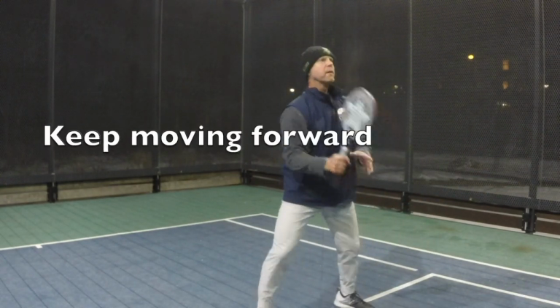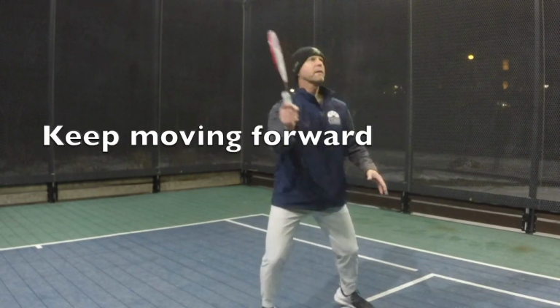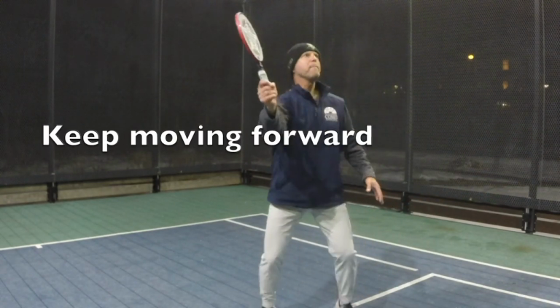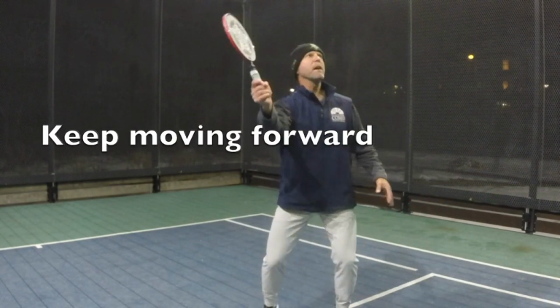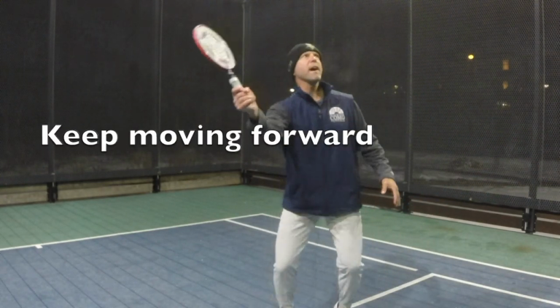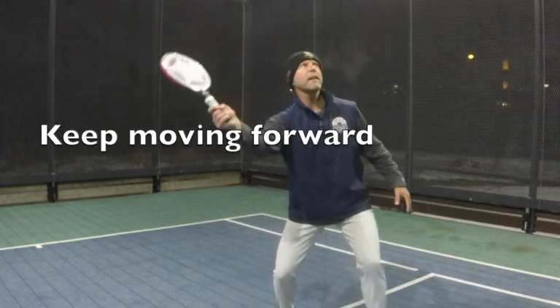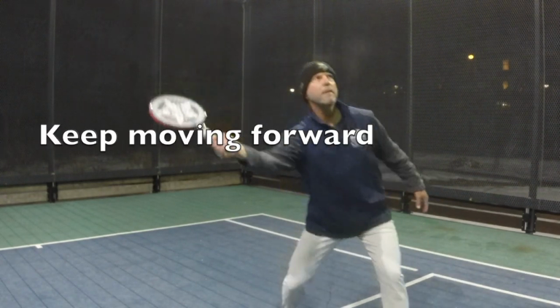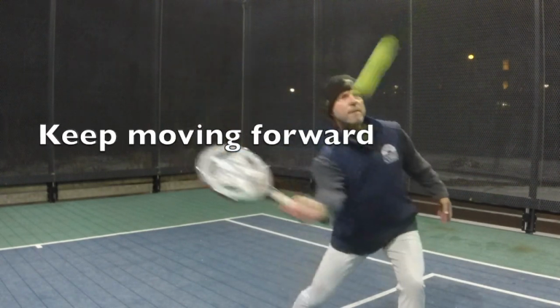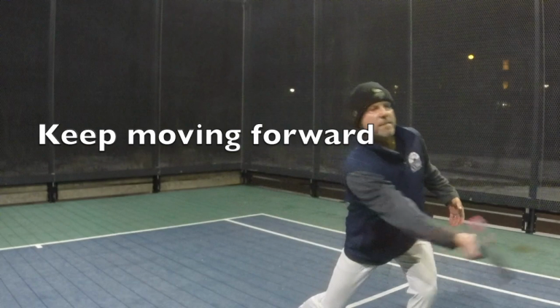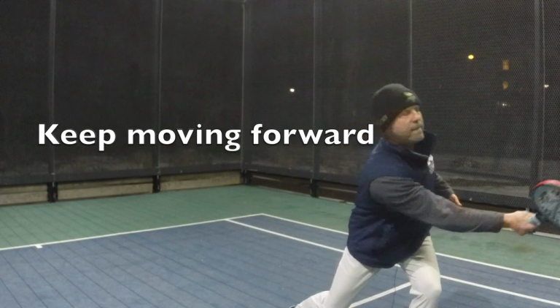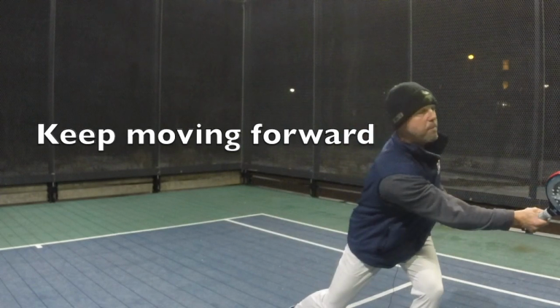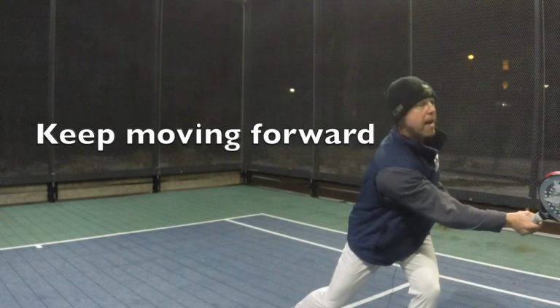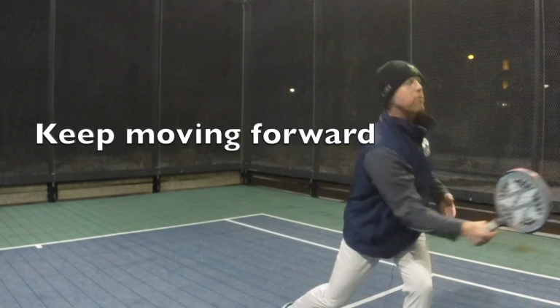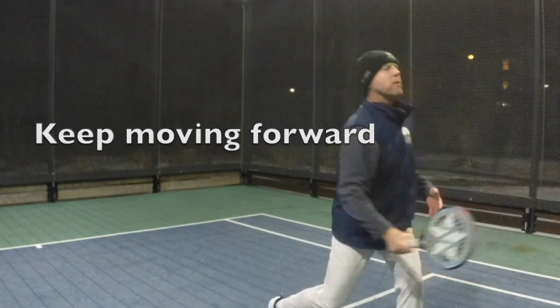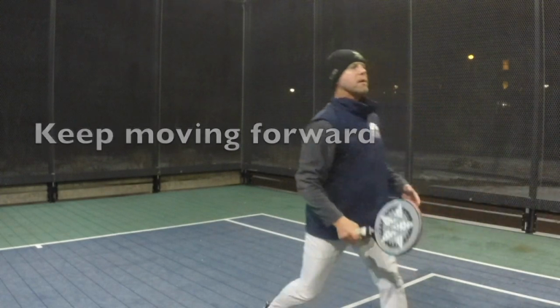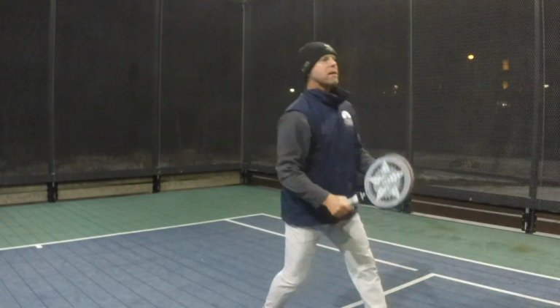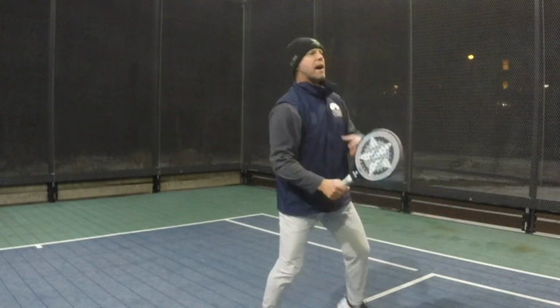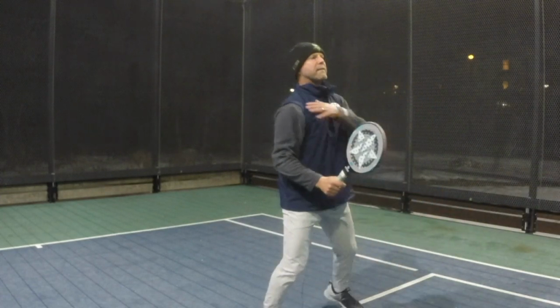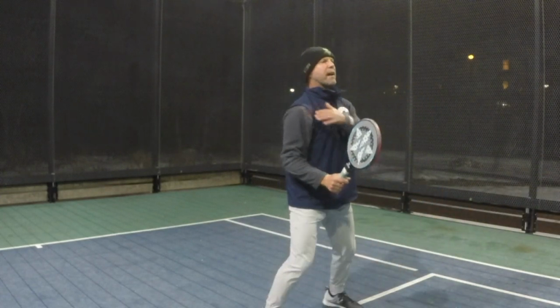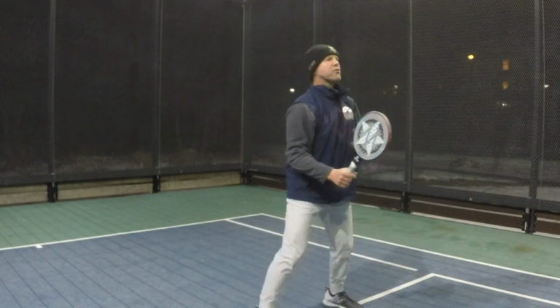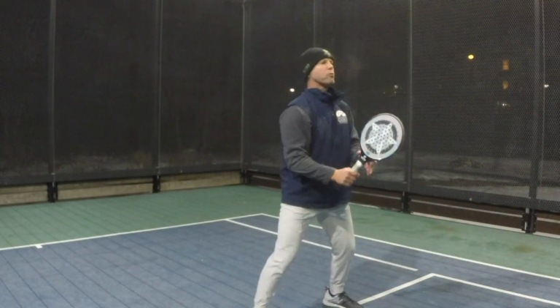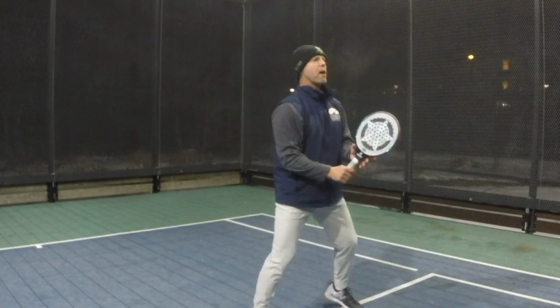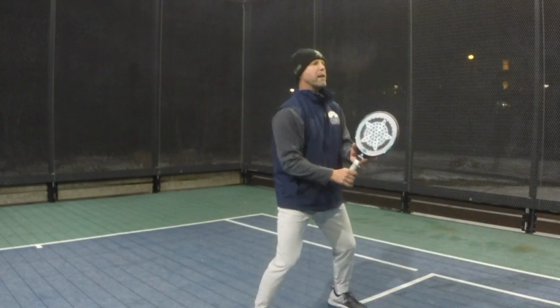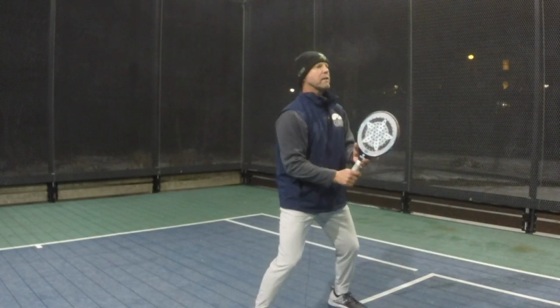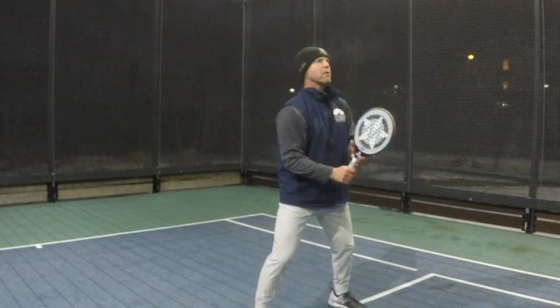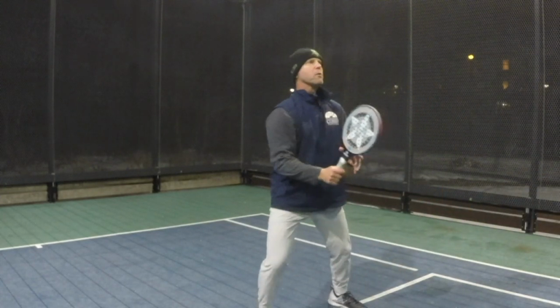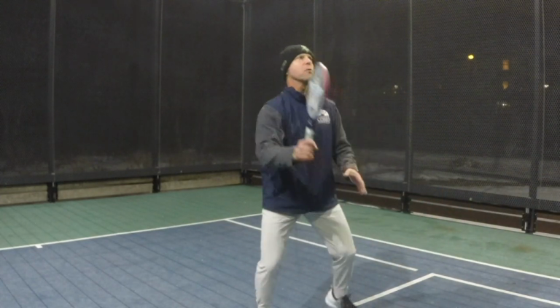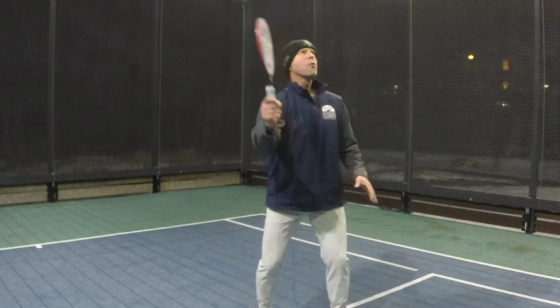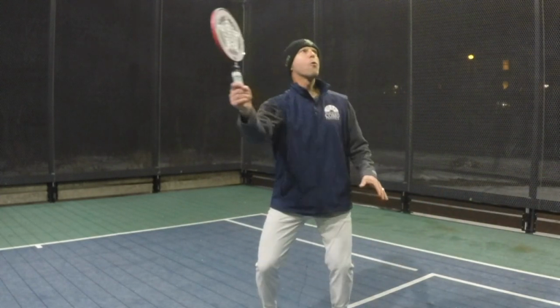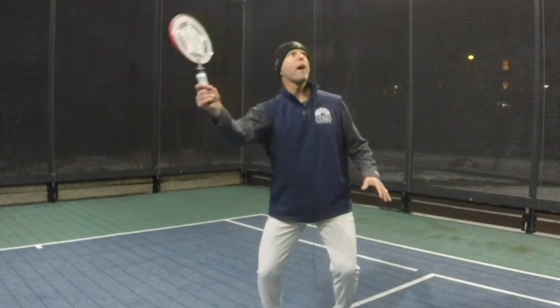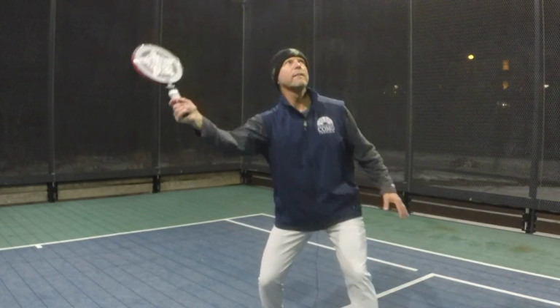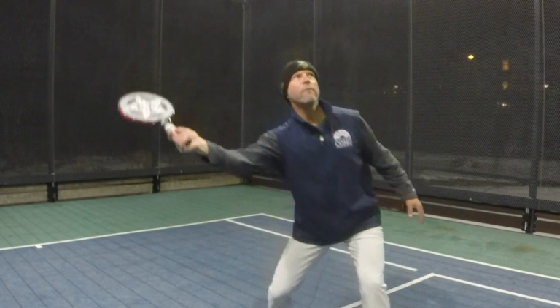Get behind it, set the paddle, contact at shoulder height or eye level.